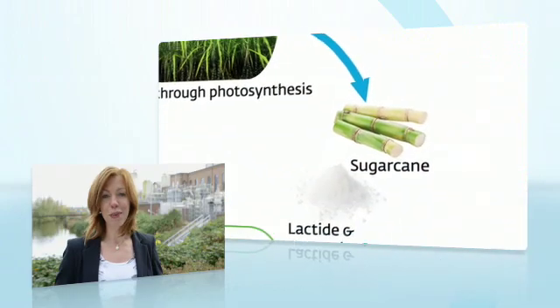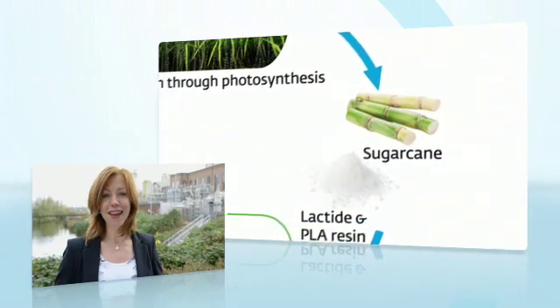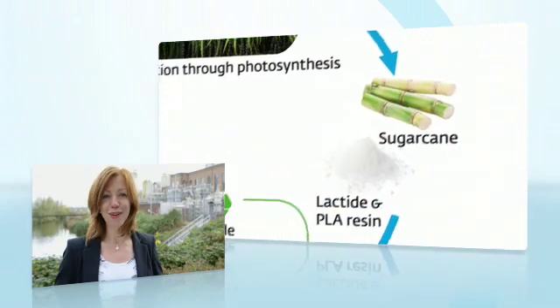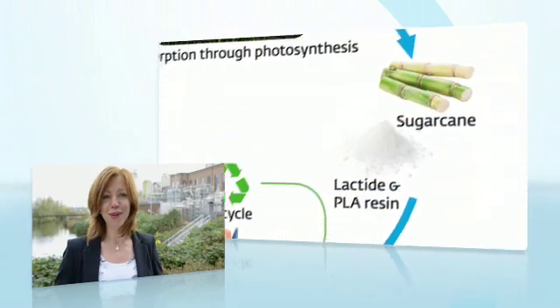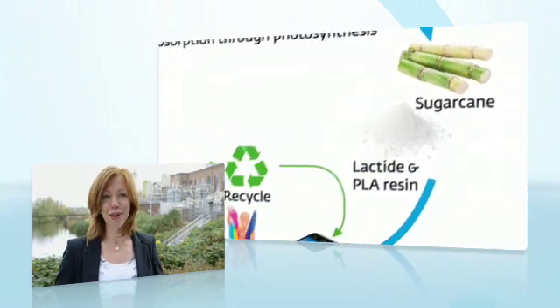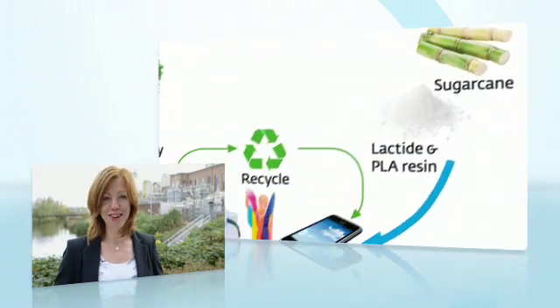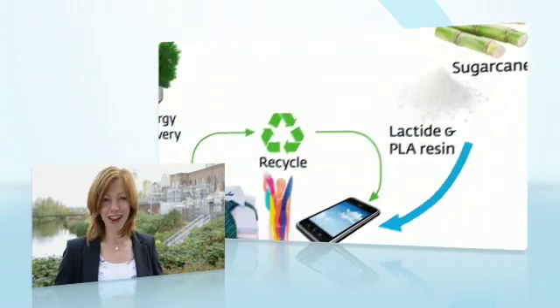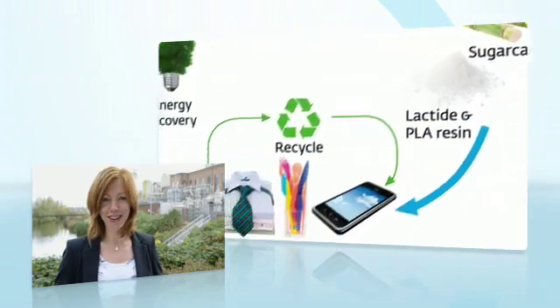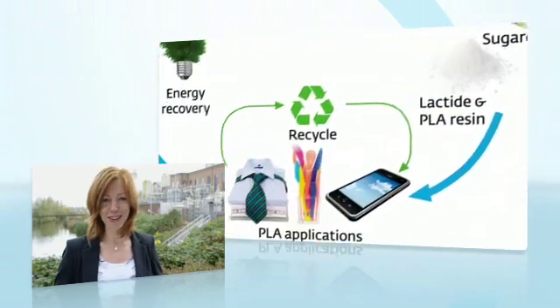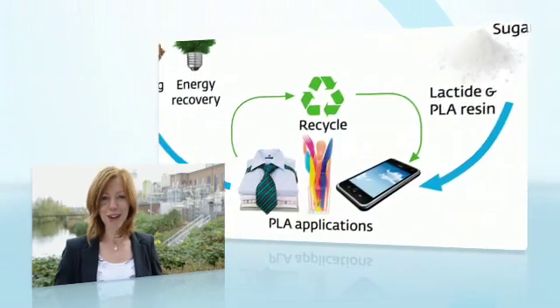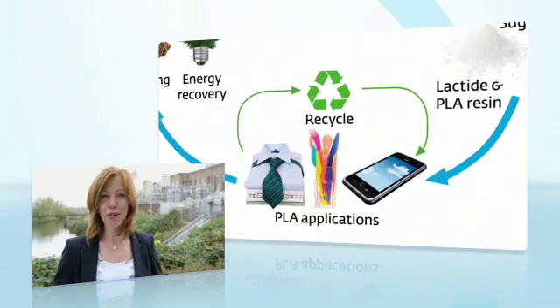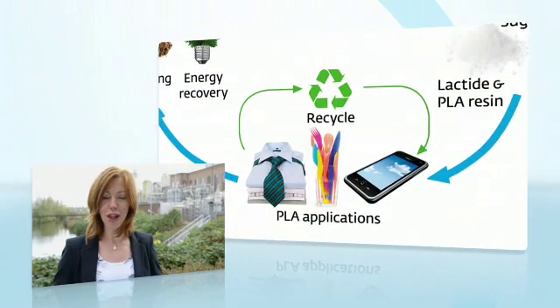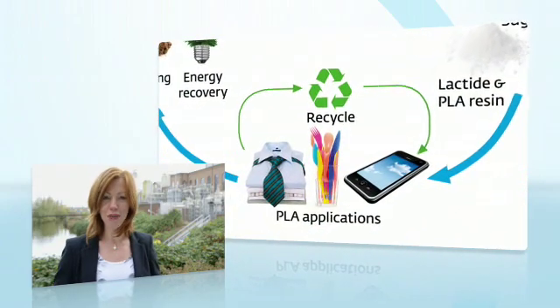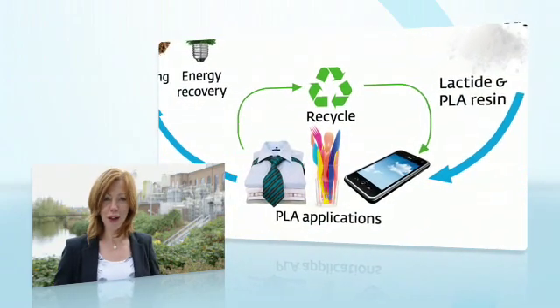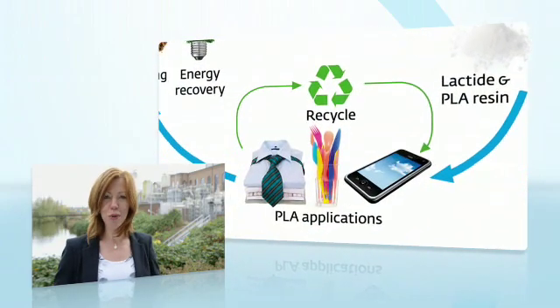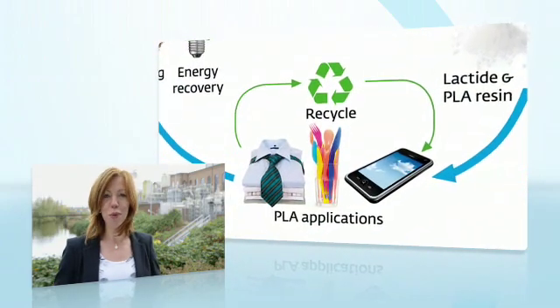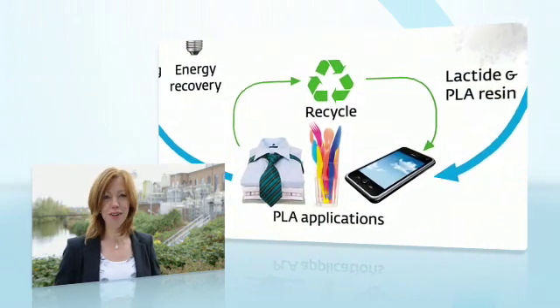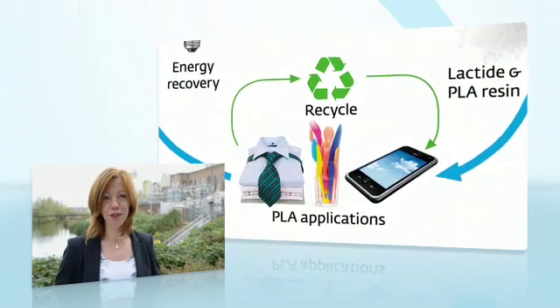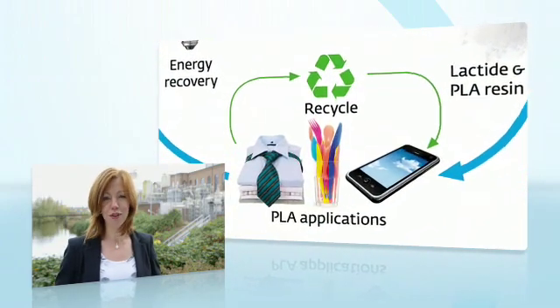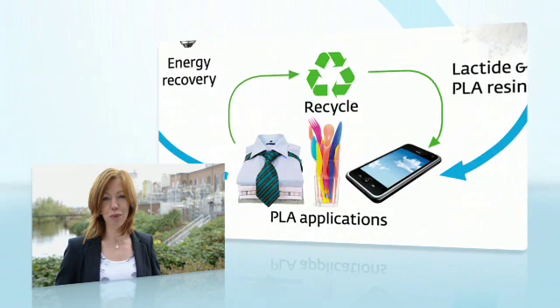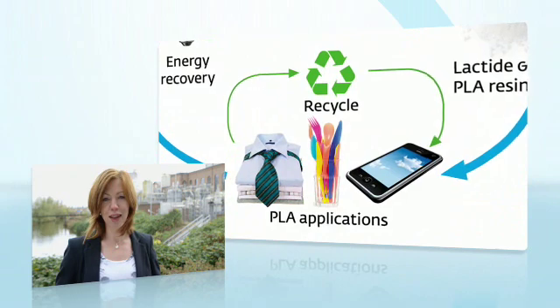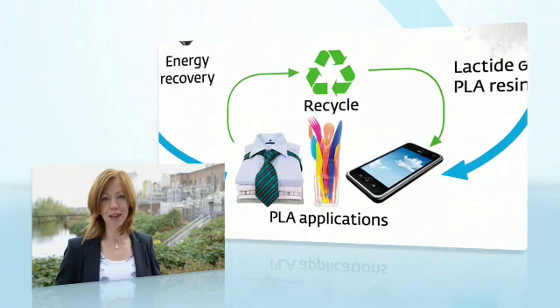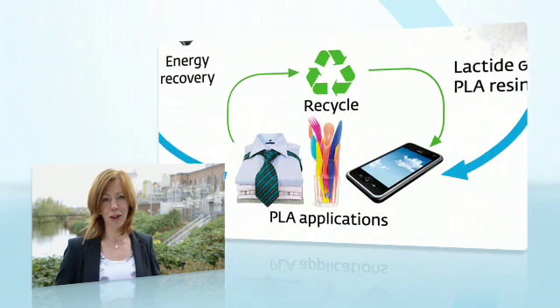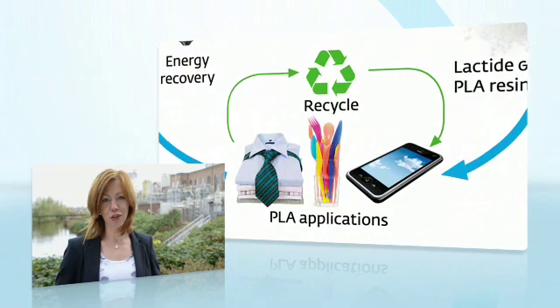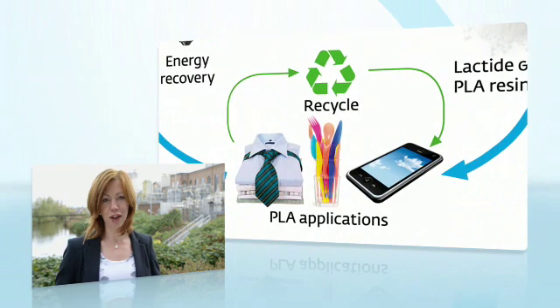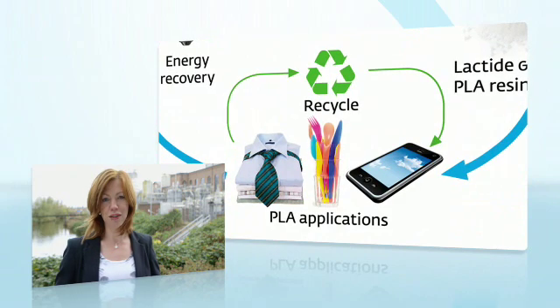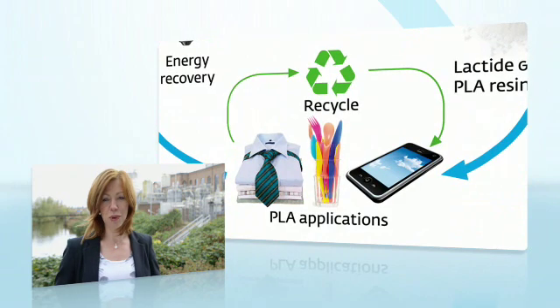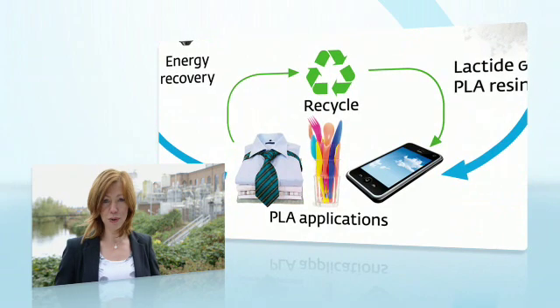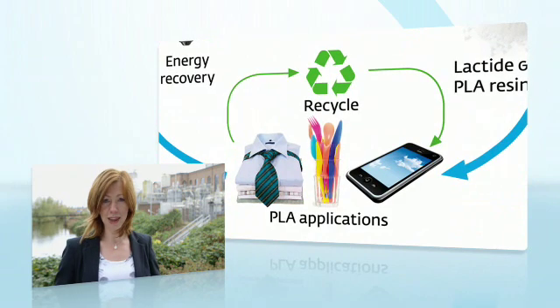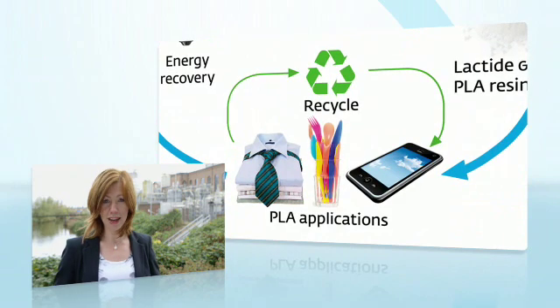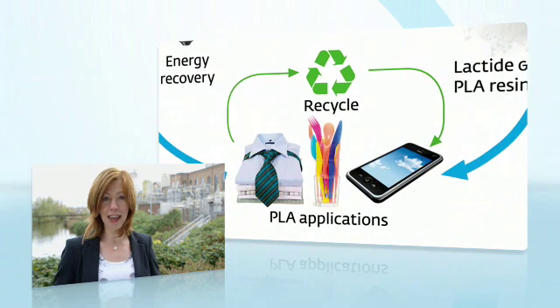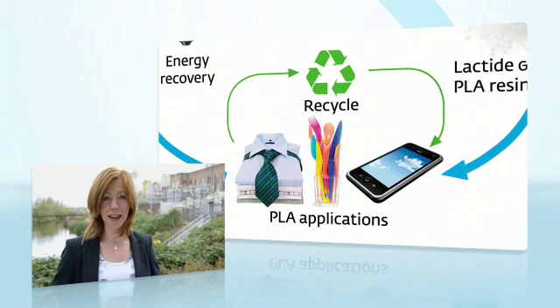PLA can also be recycled, which allows valuable raw materials to remain in the value chain to be used again and again.